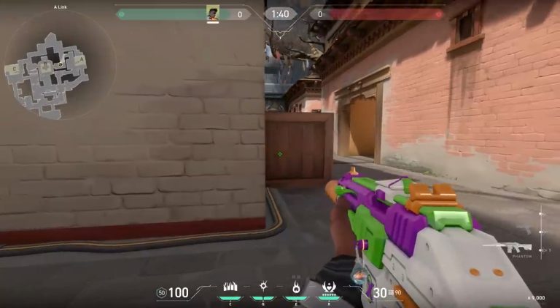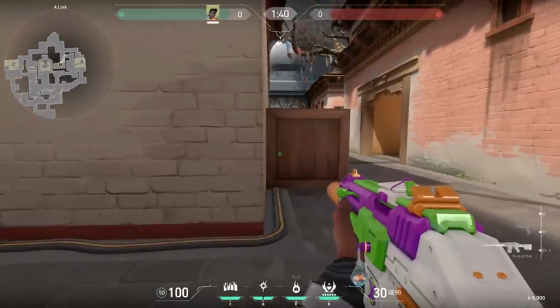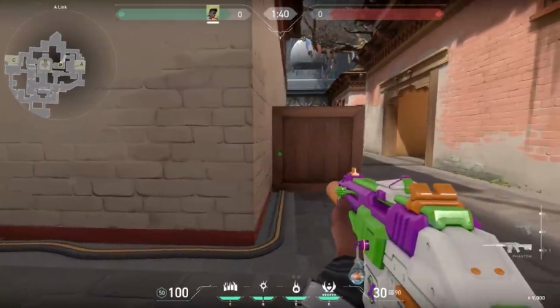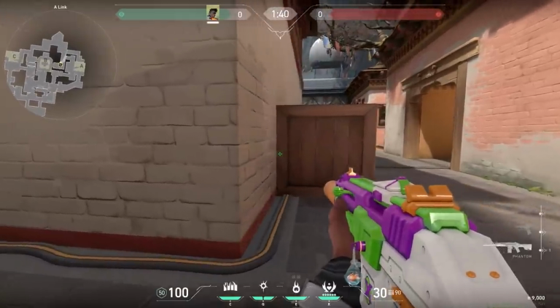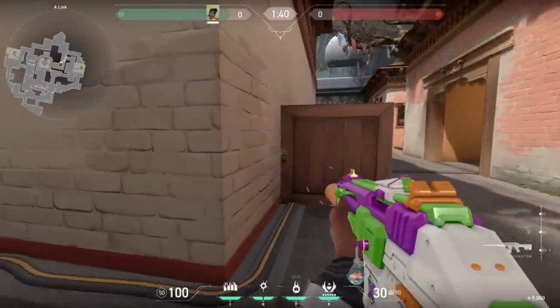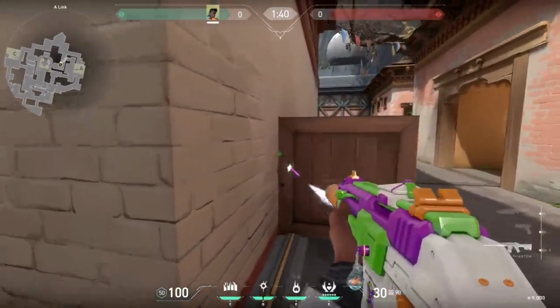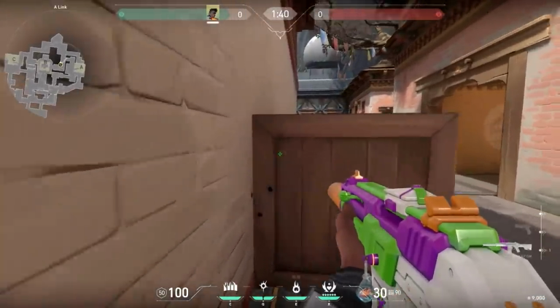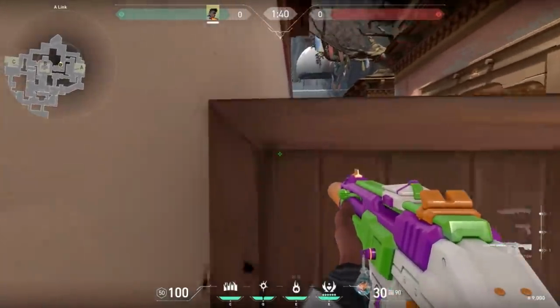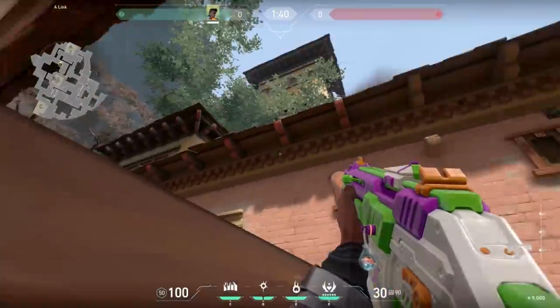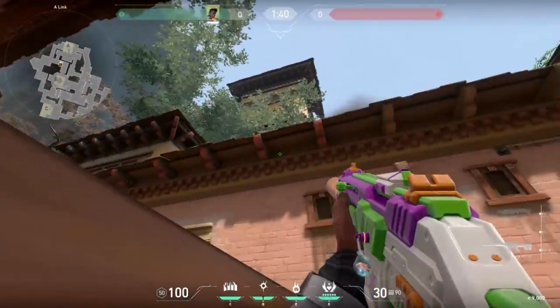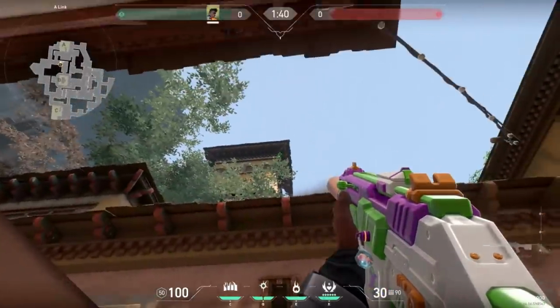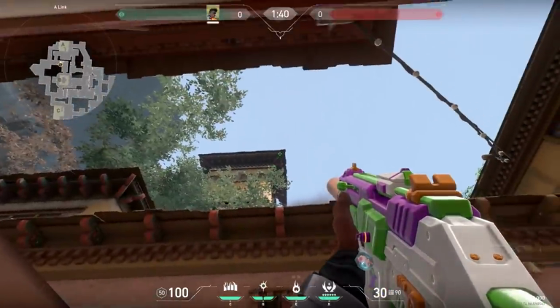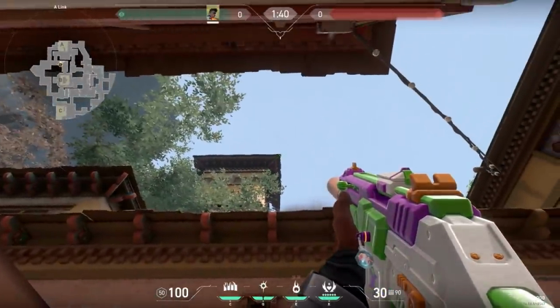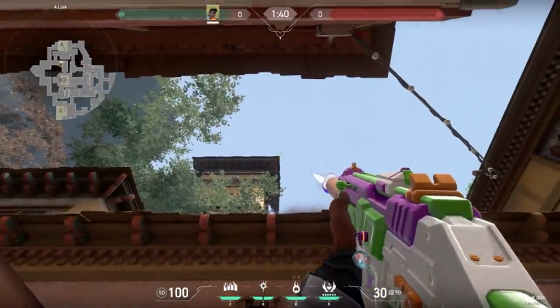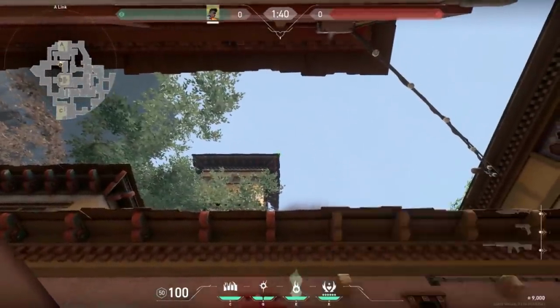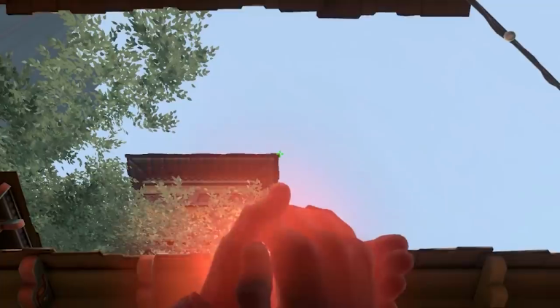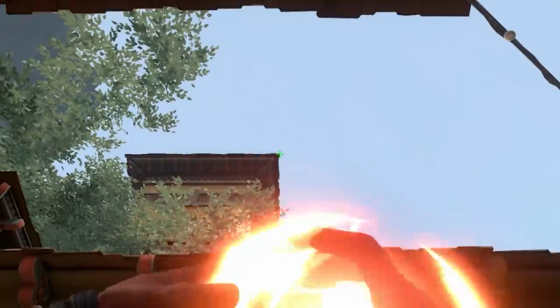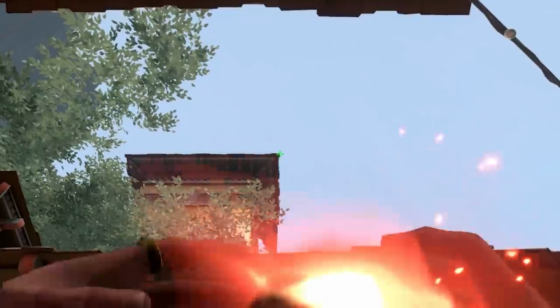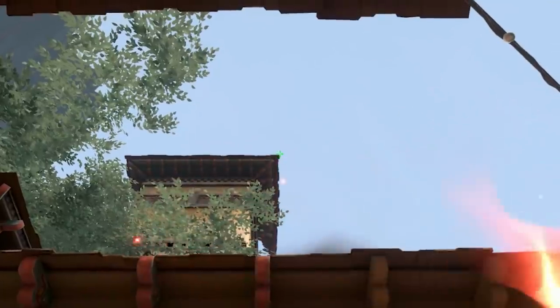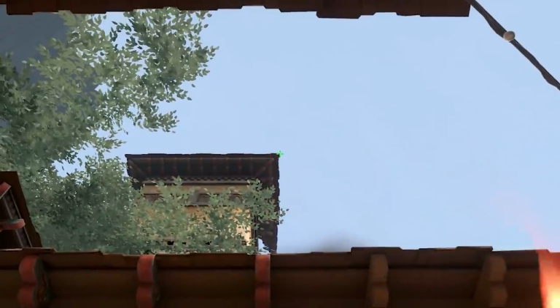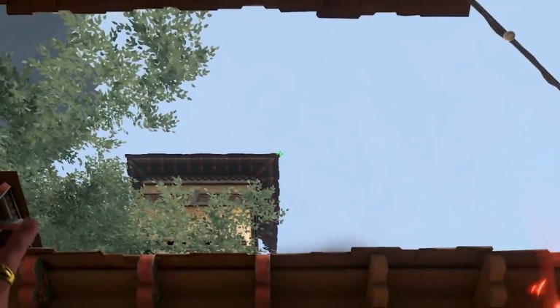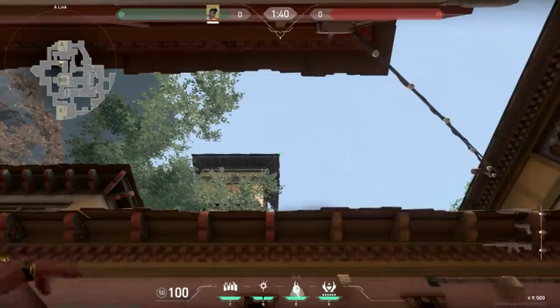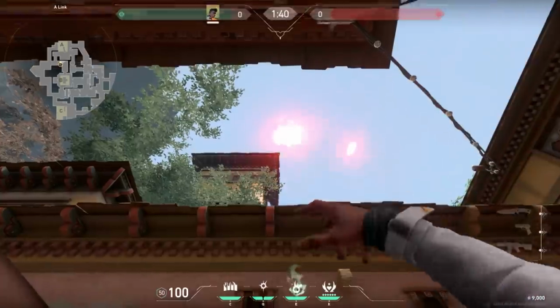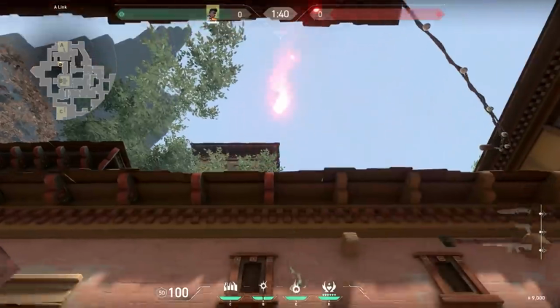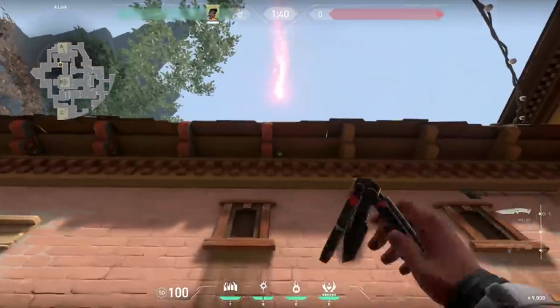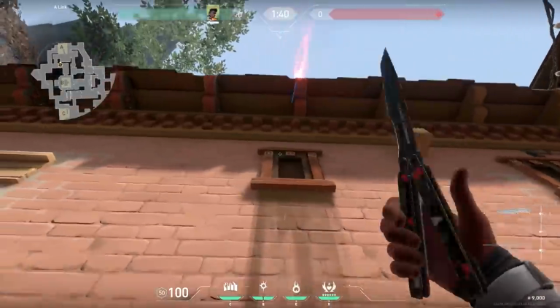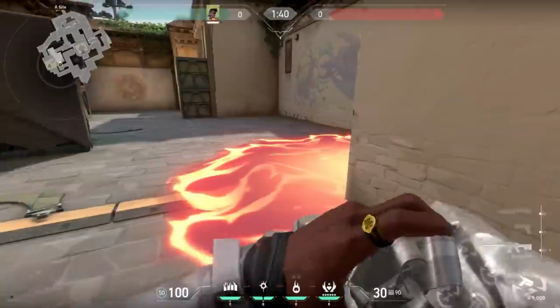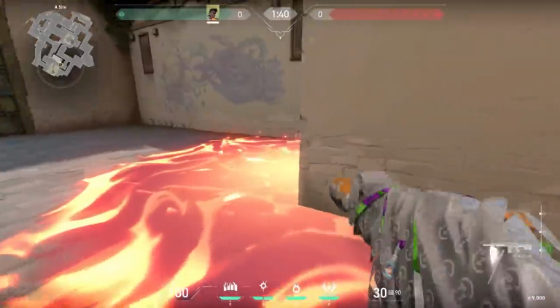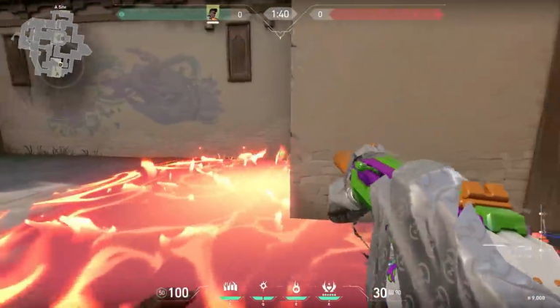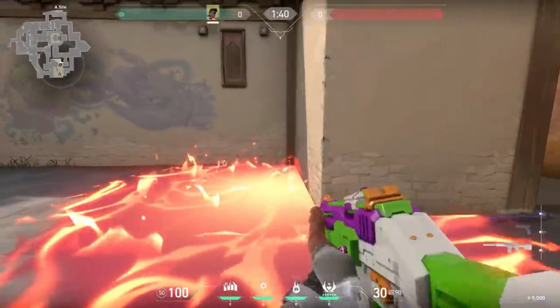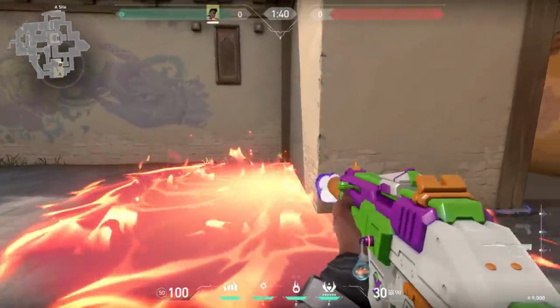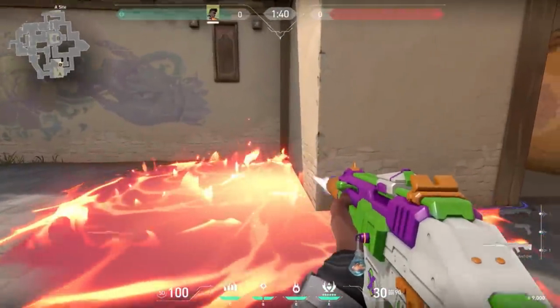Now a very easy to remember lineup with Phoenix. Just stand against this box and aim at the corner of the building. Throw your molly and it will land in the right spot — easy as that.